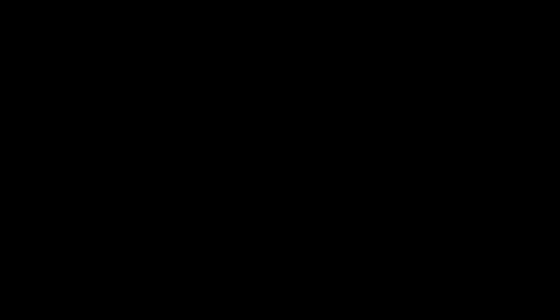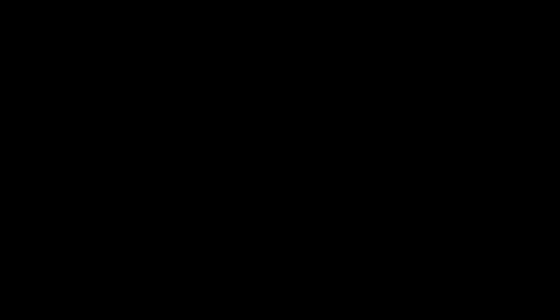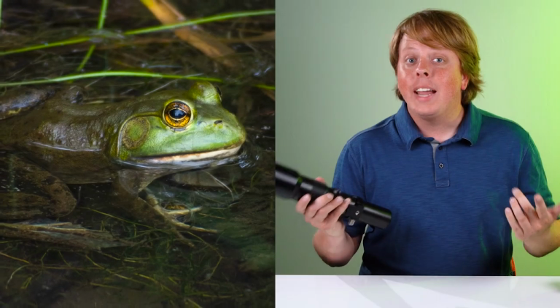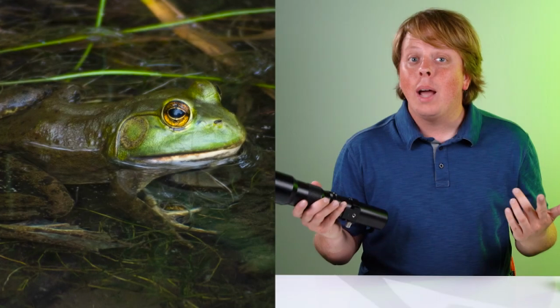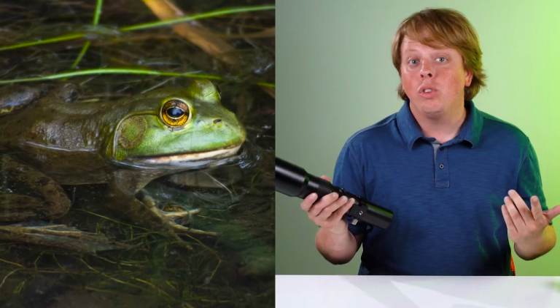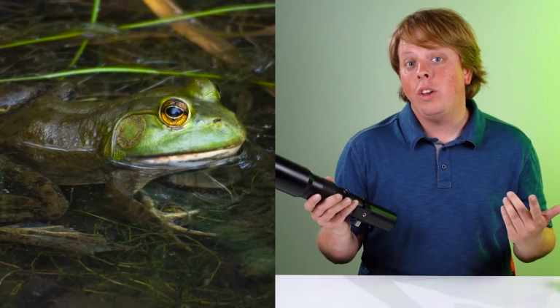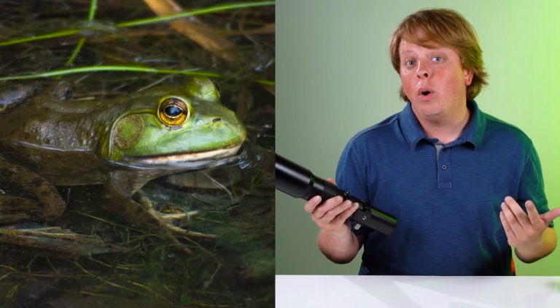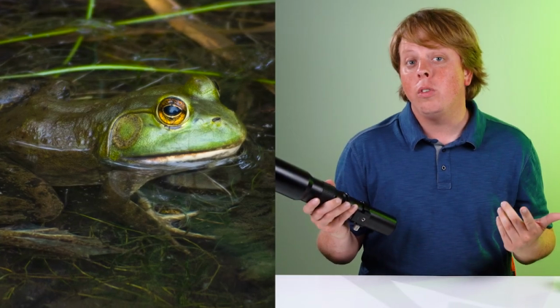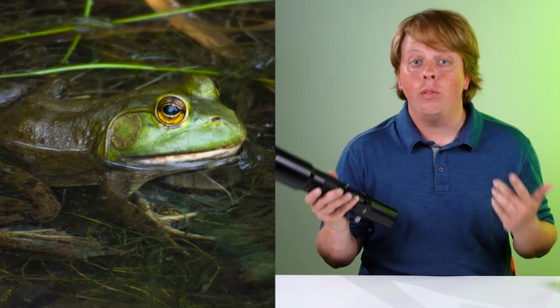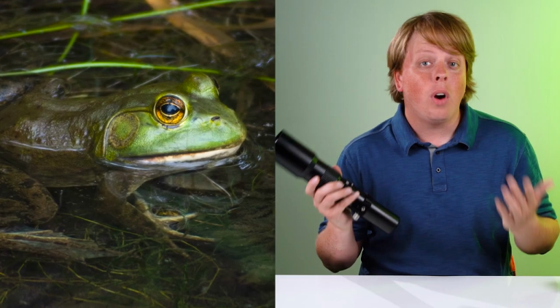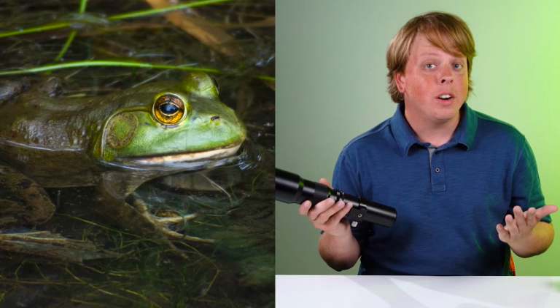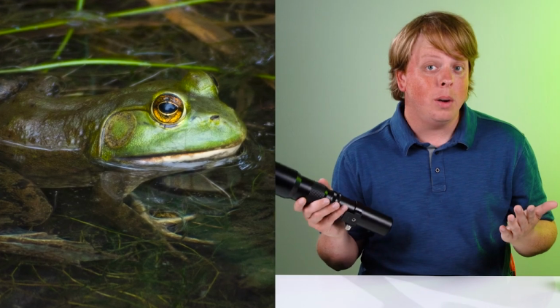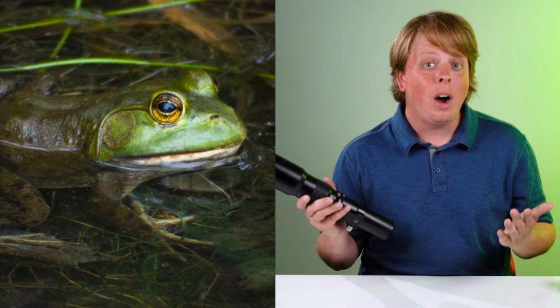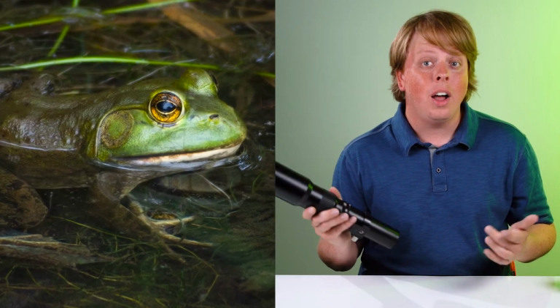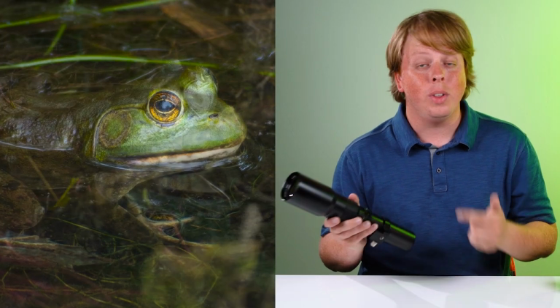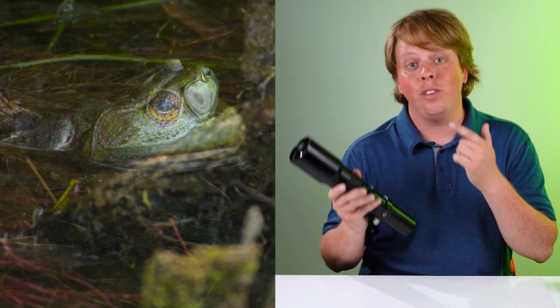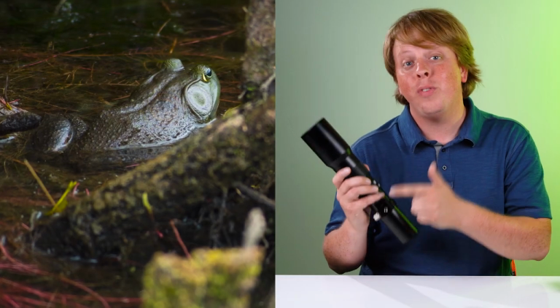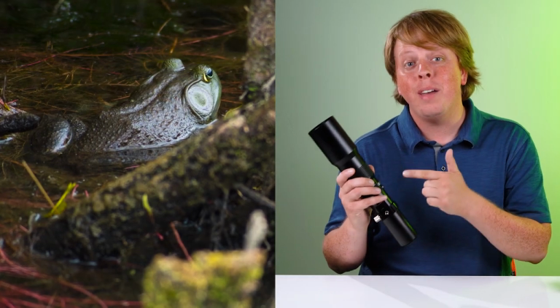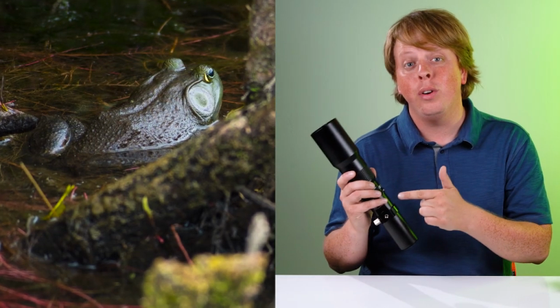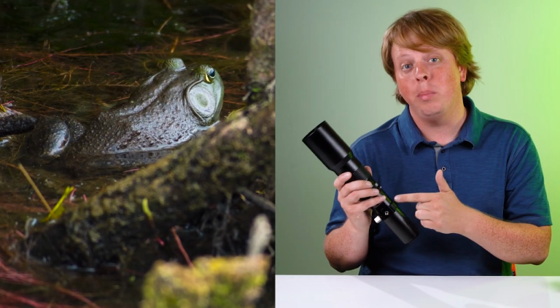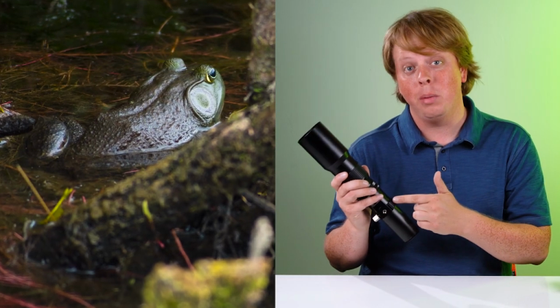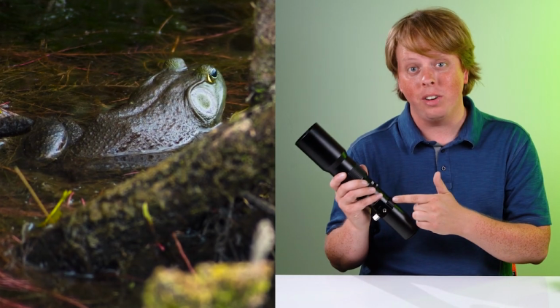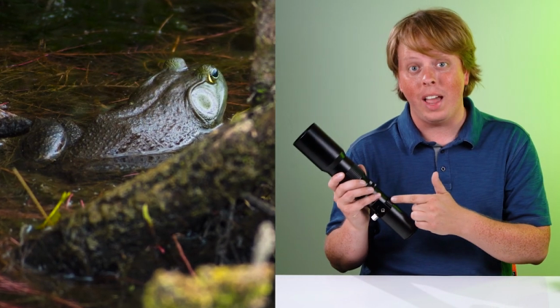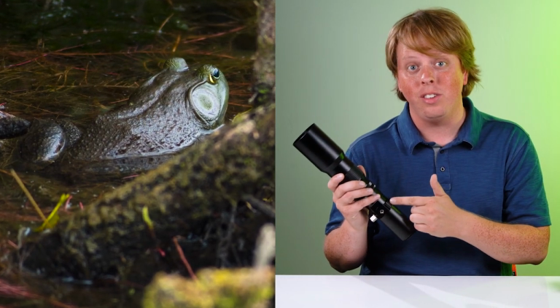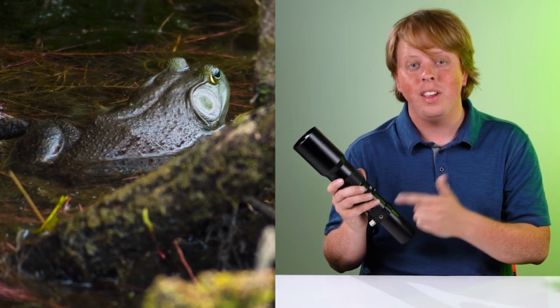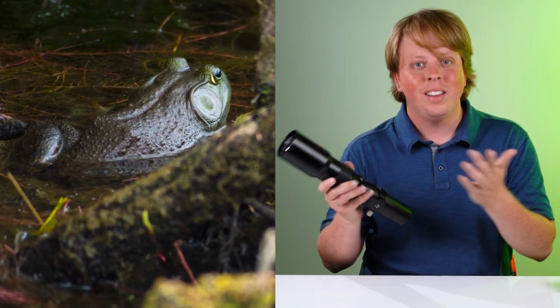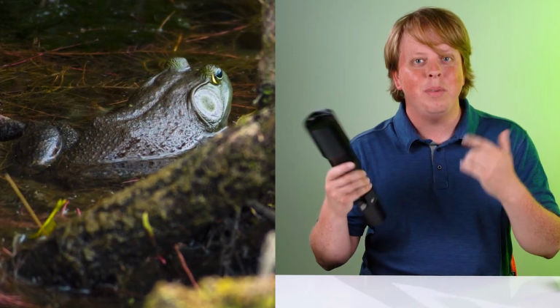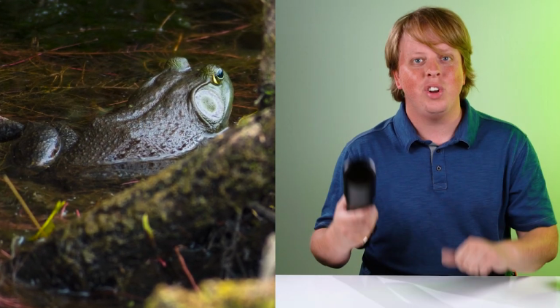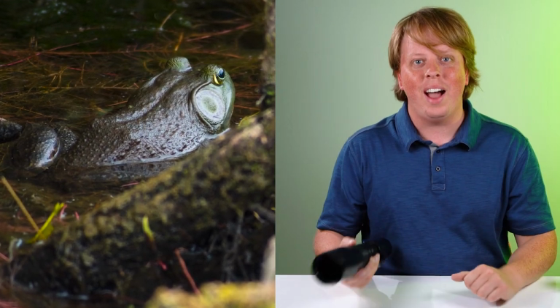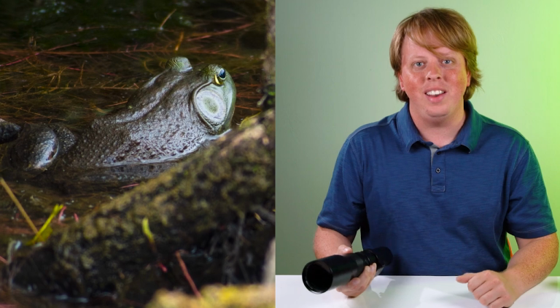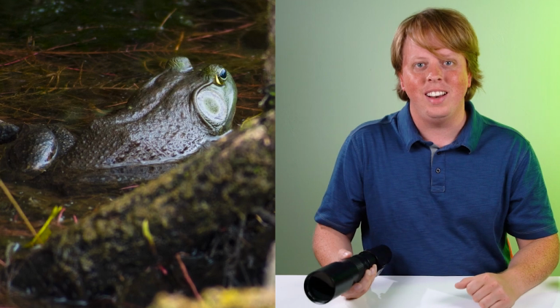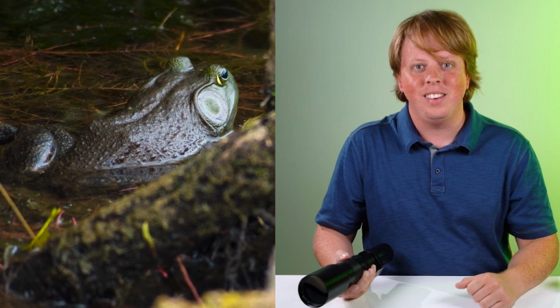I captured these photos of frogs in a pond with this 500 millimeter lens. Let me show you how I did it.